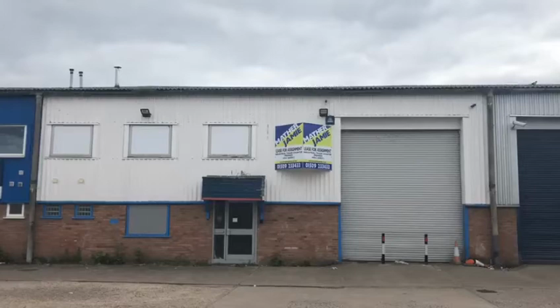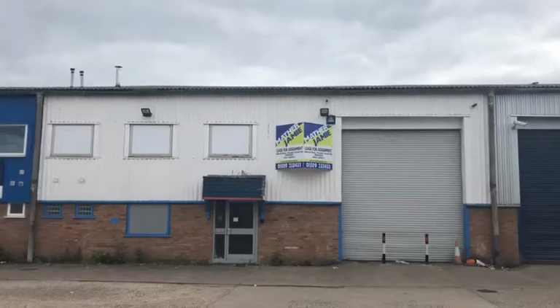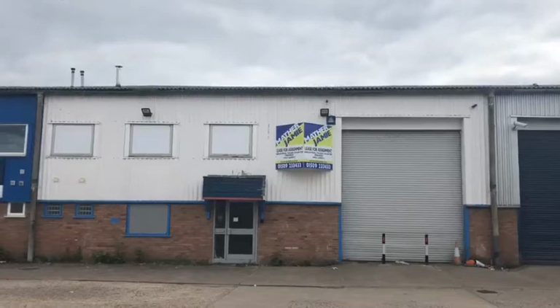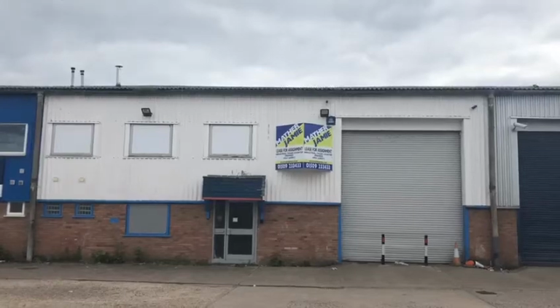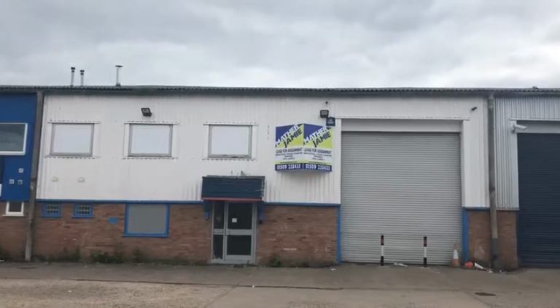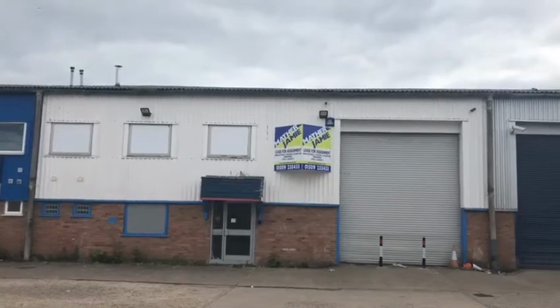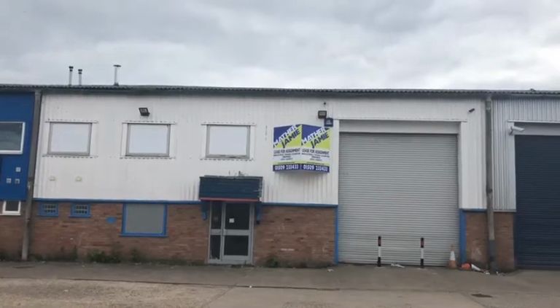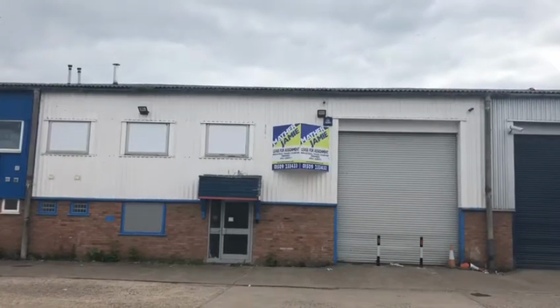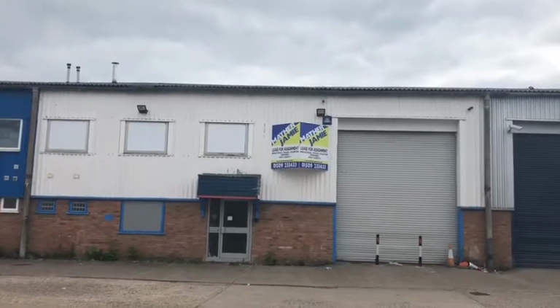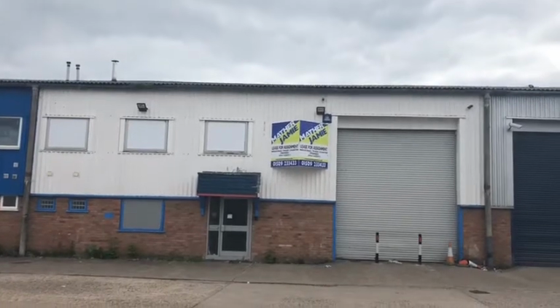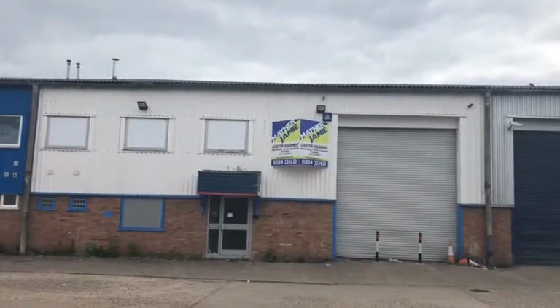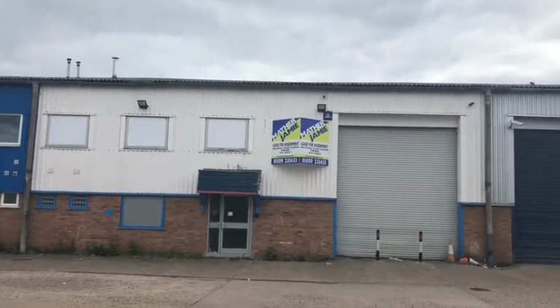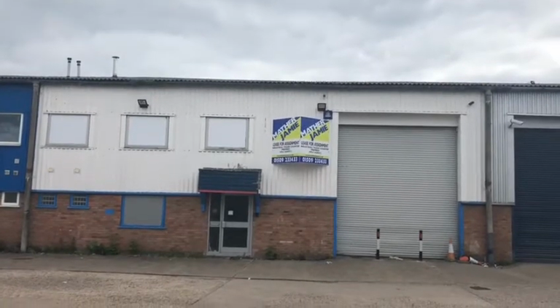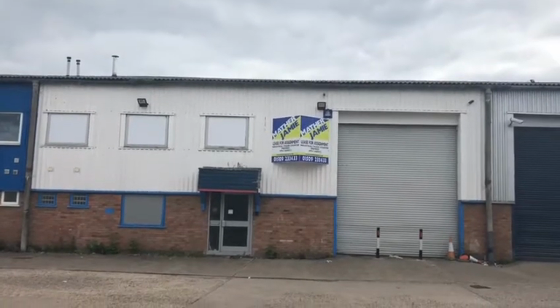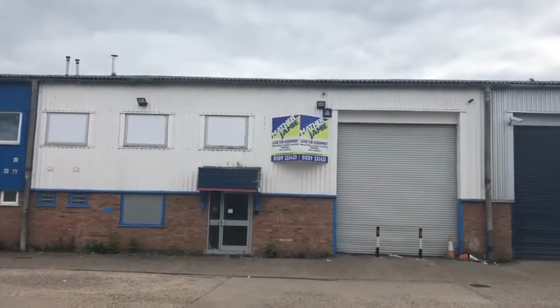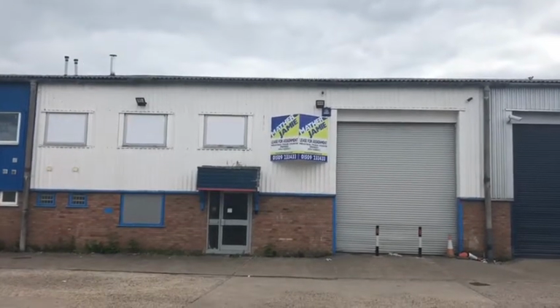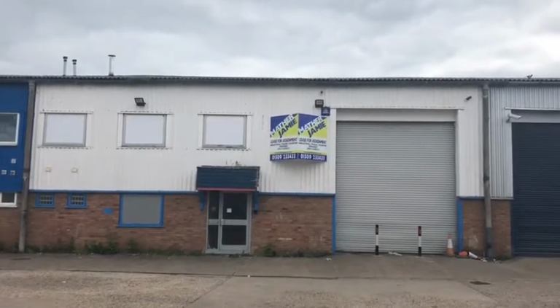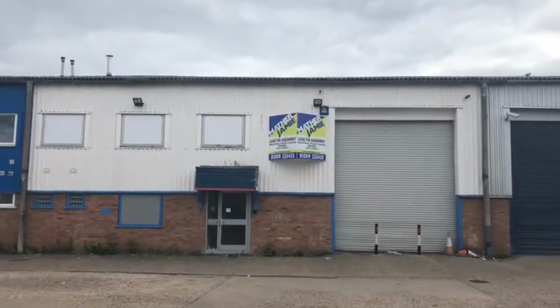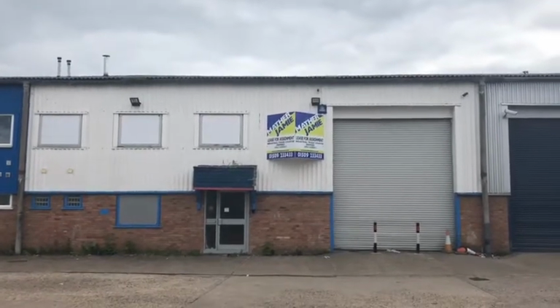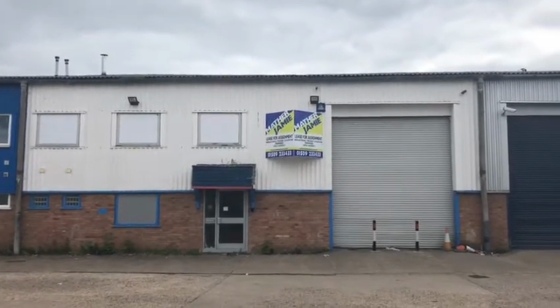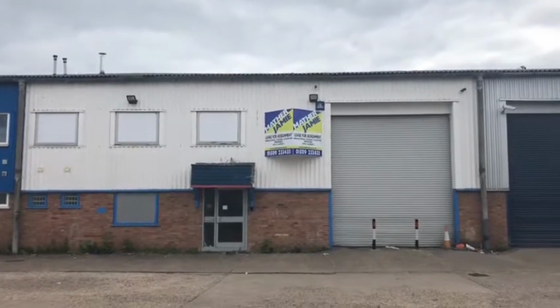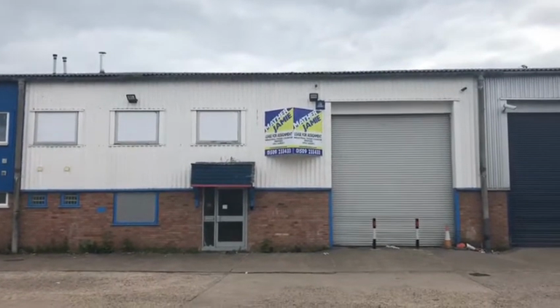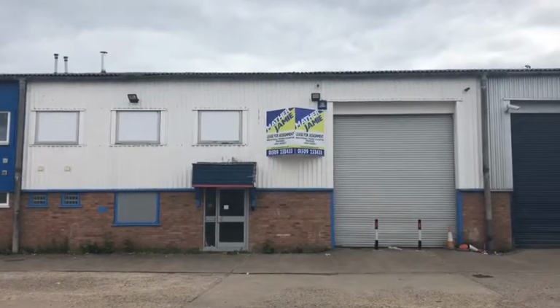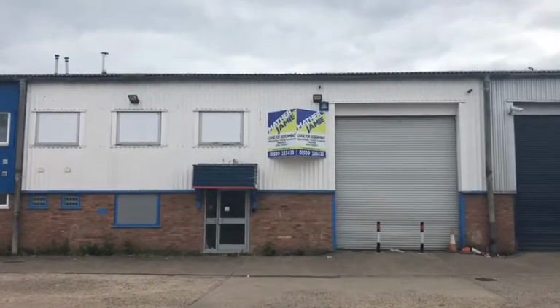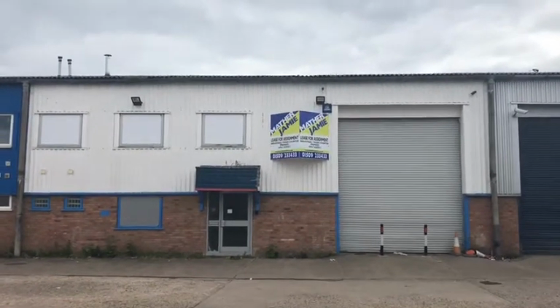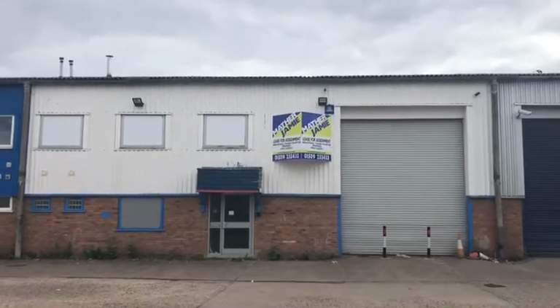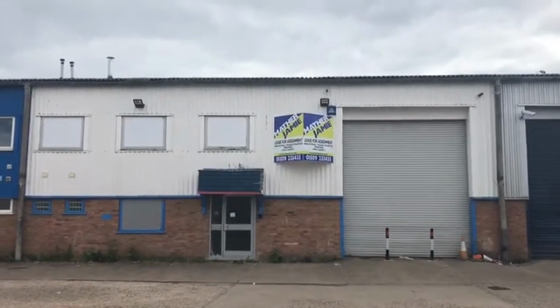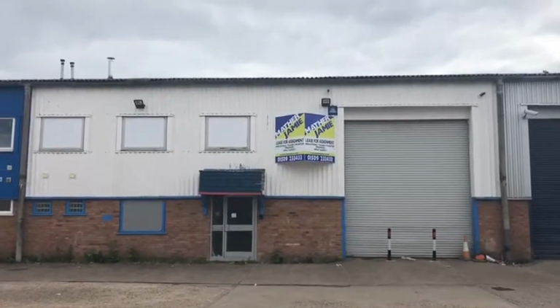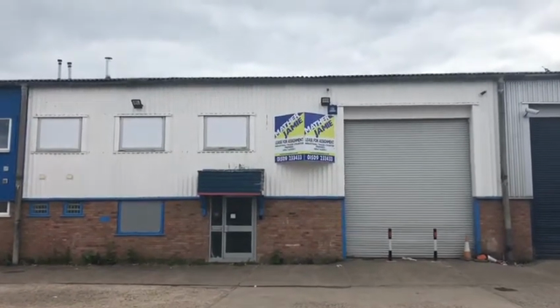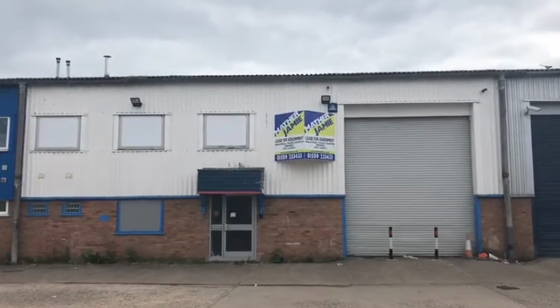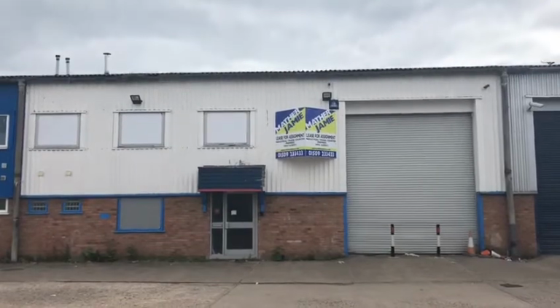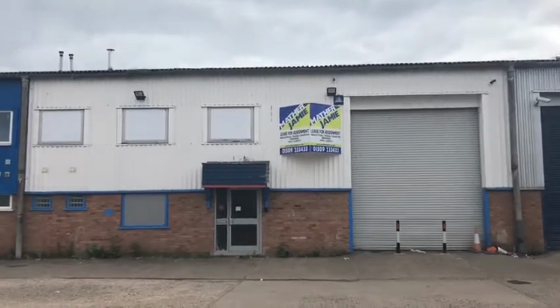Welcome to the video walkthrough of 33 Jubilee Drive, Loughborough, LE11 5XS.